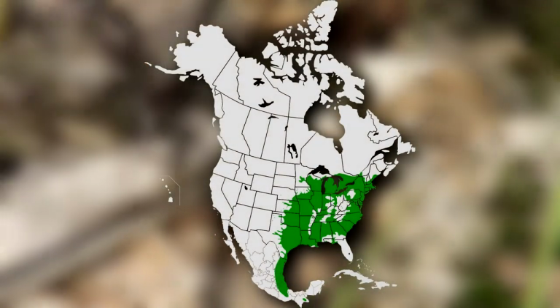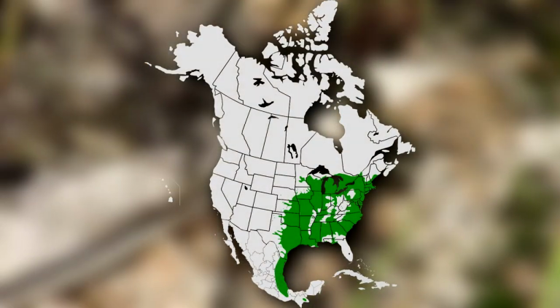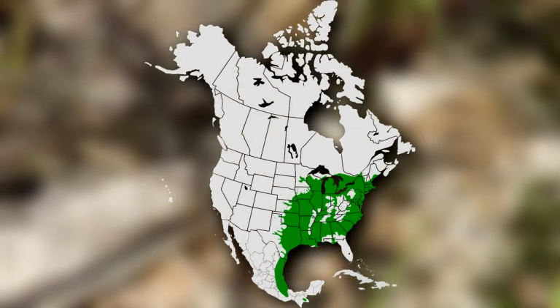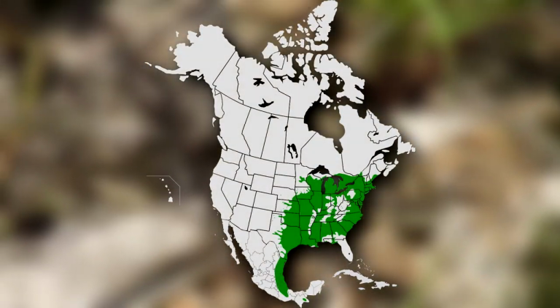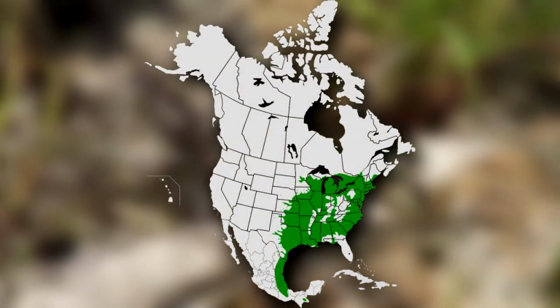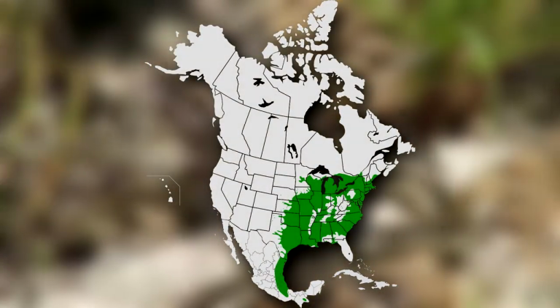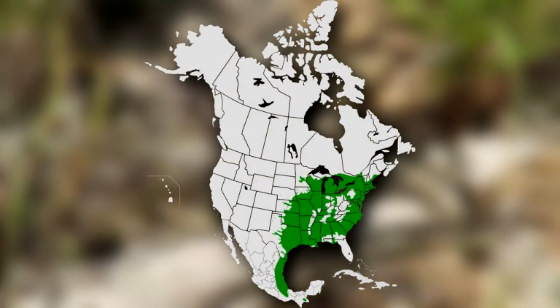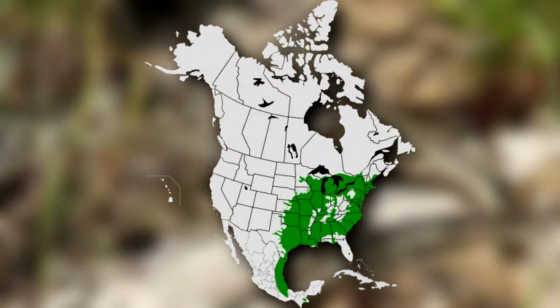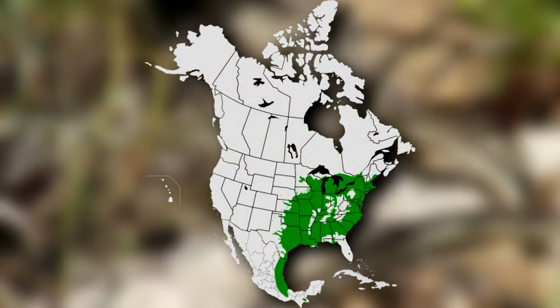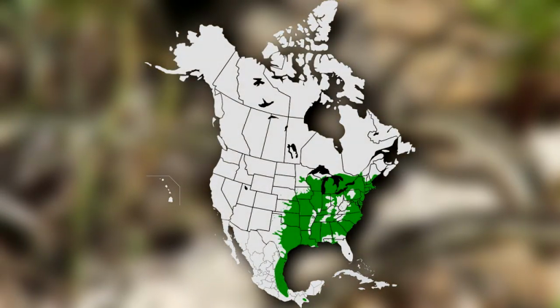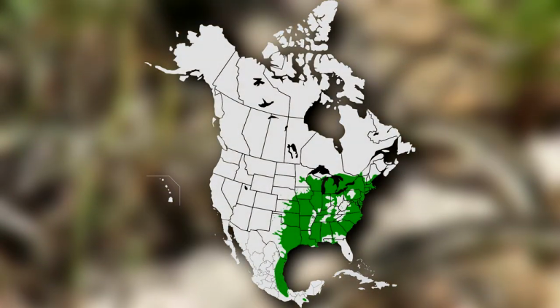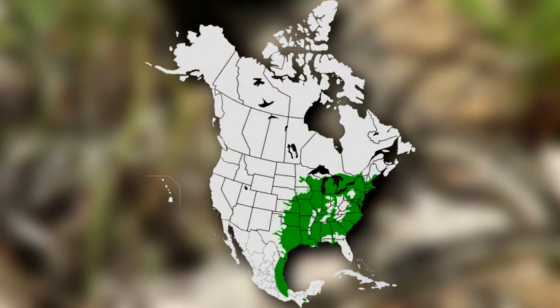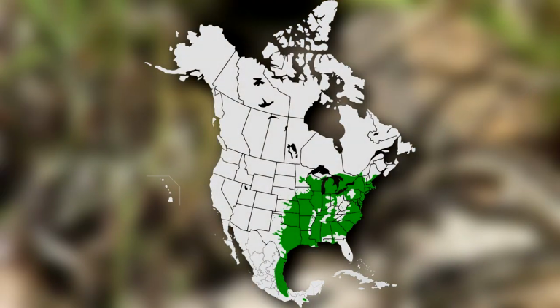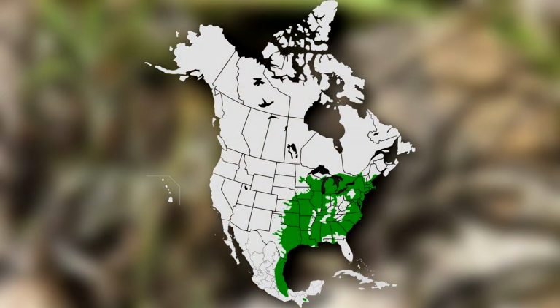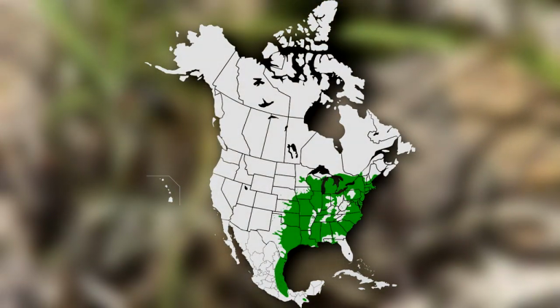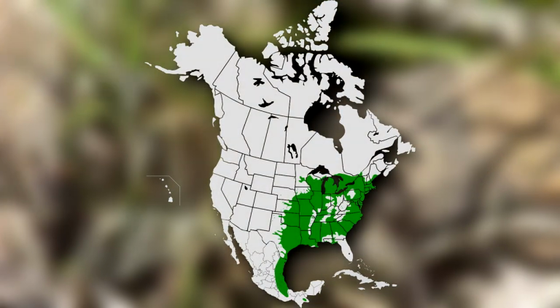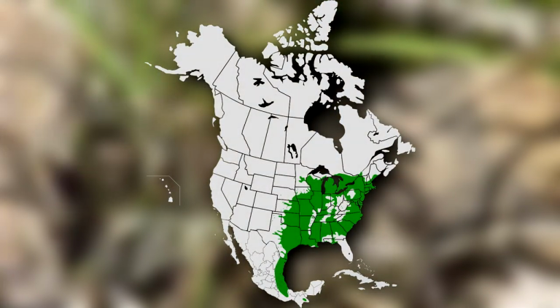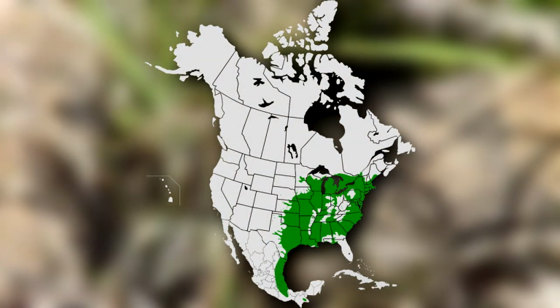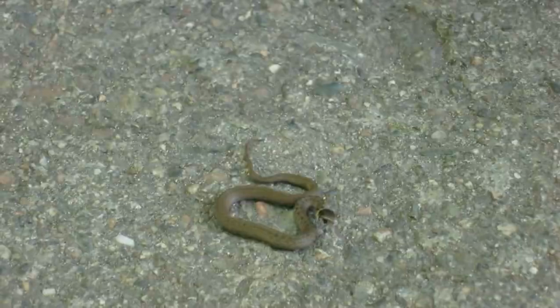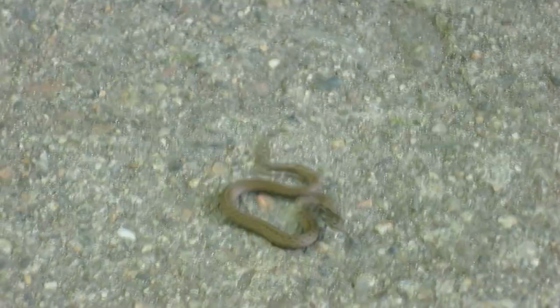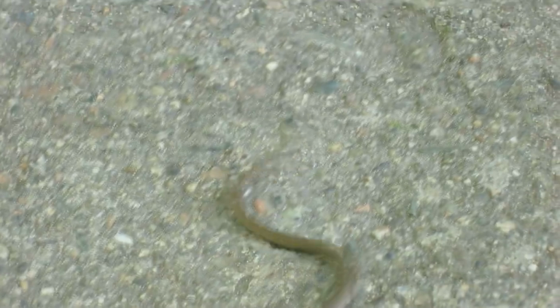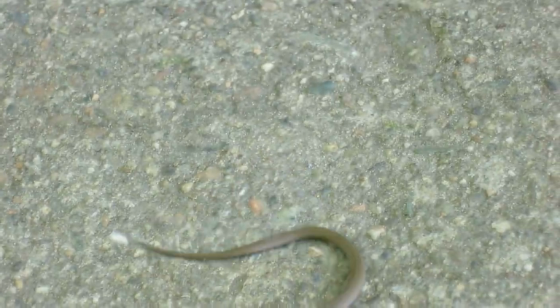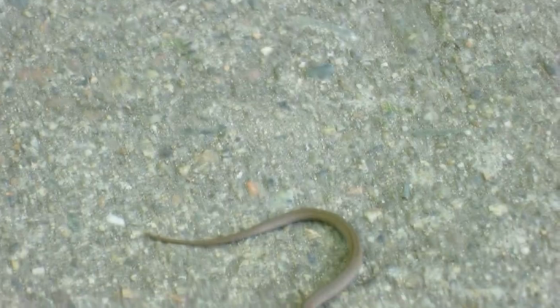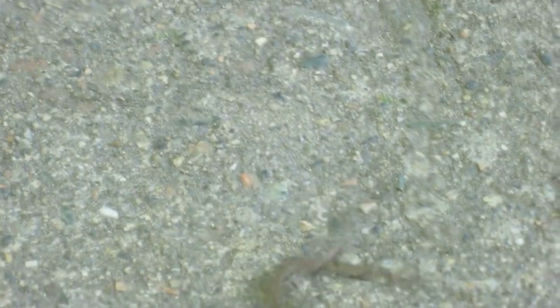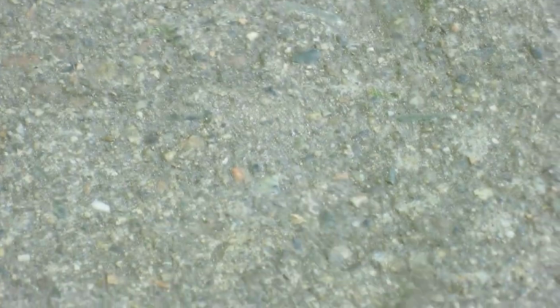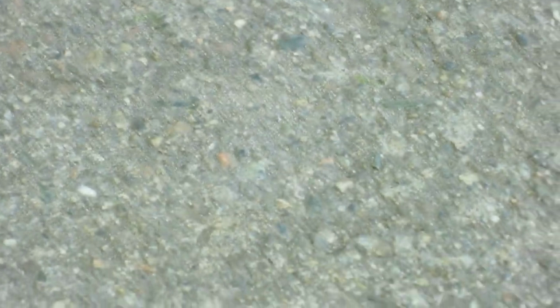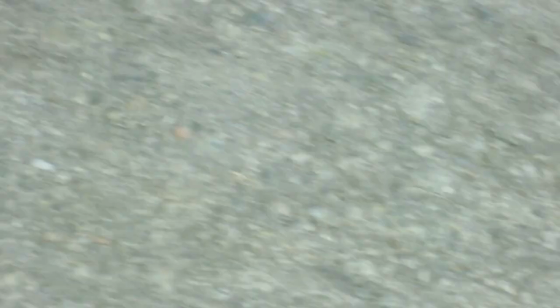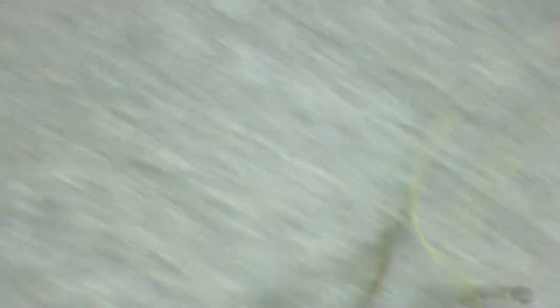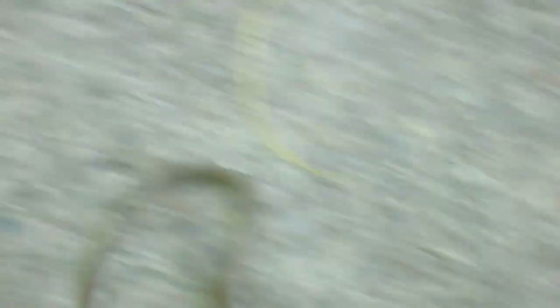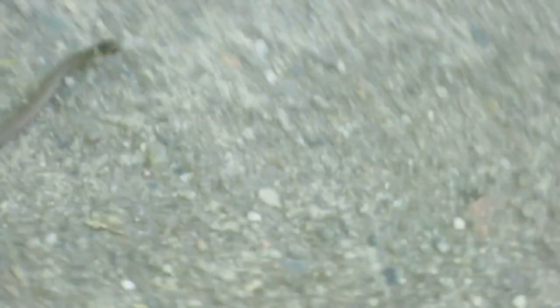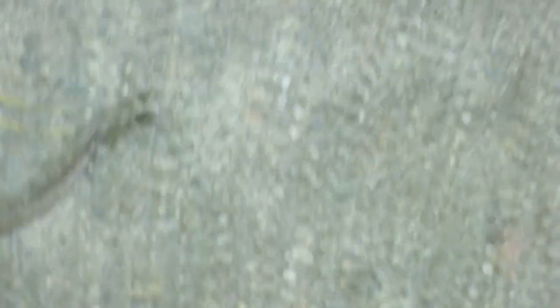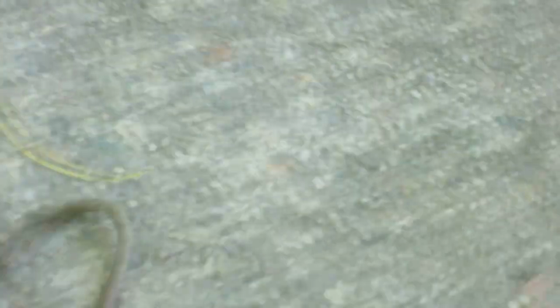They live in North America, from southern Canada to Mexico. In the warmest parts of their range, they may not hibernate.